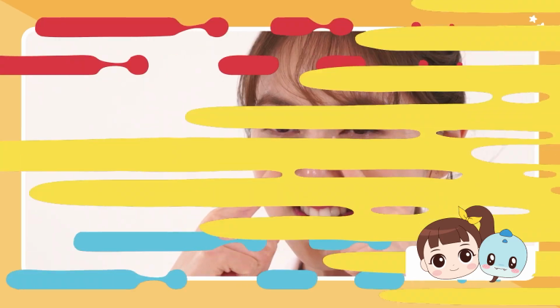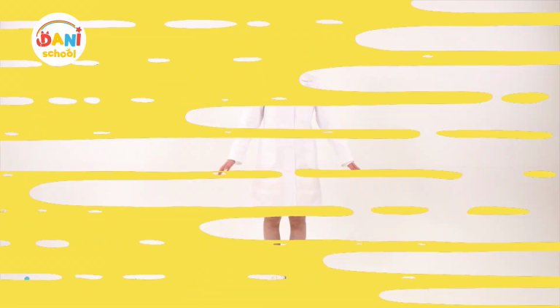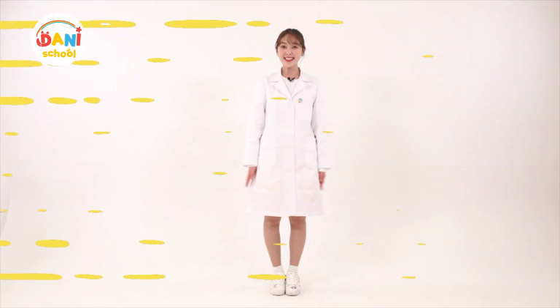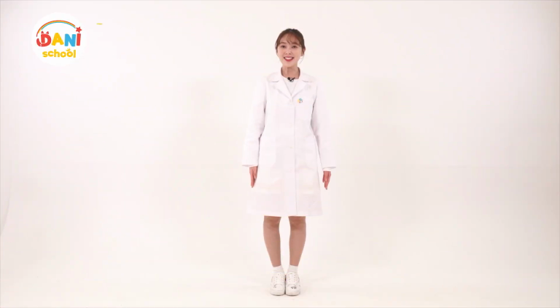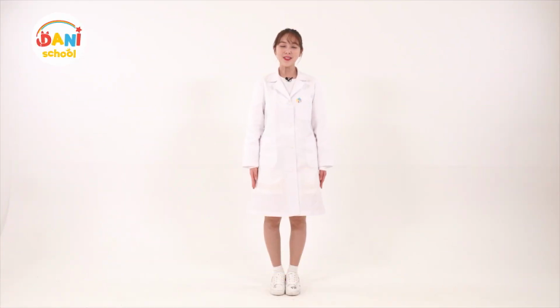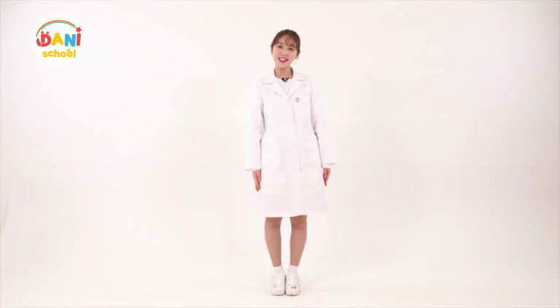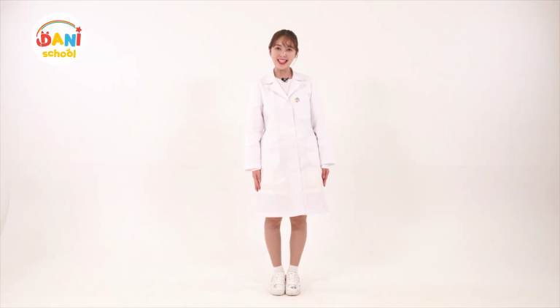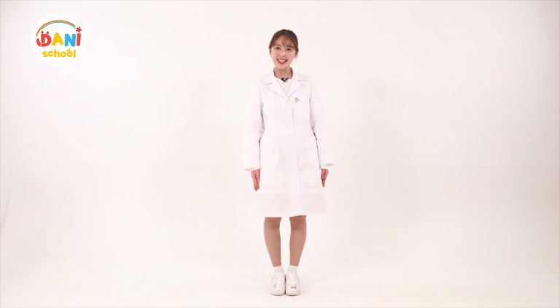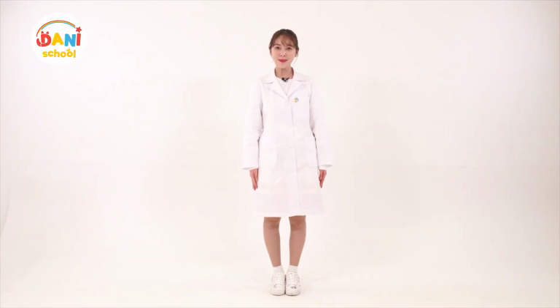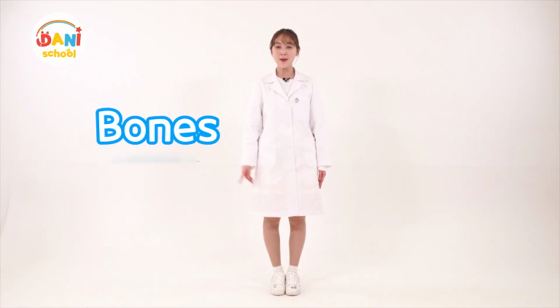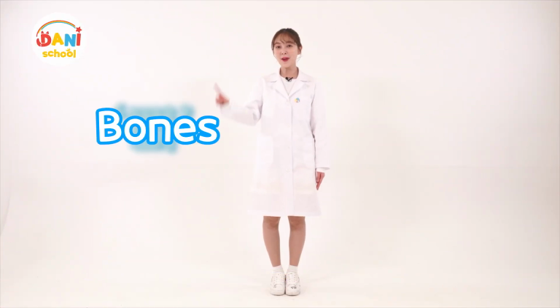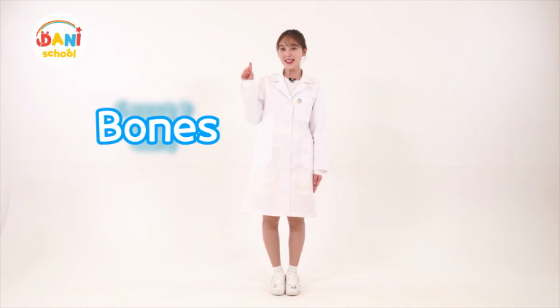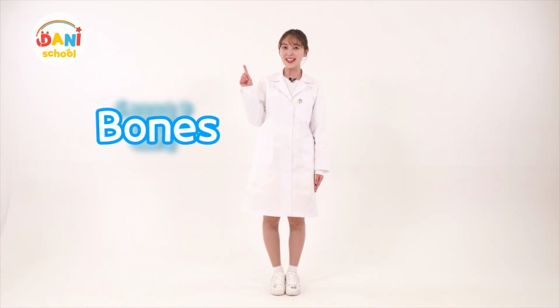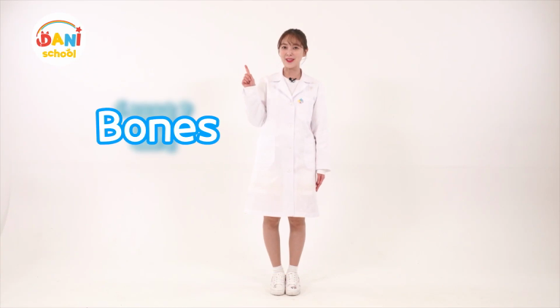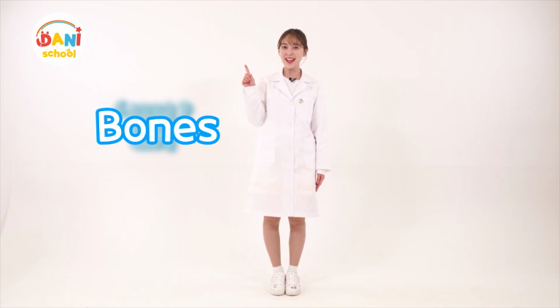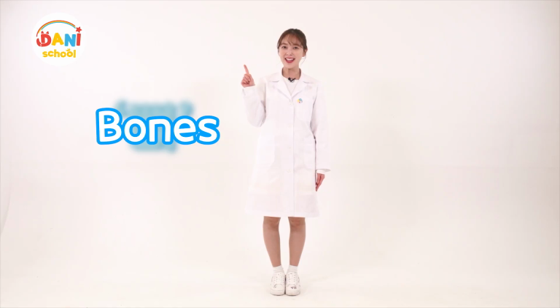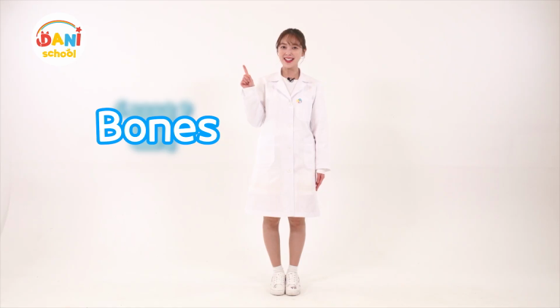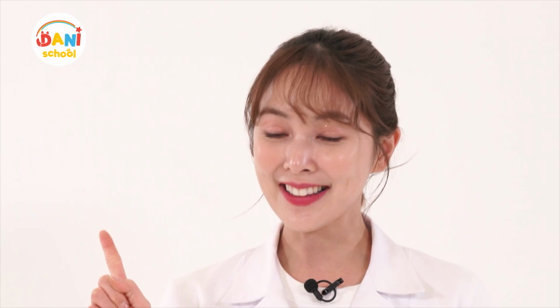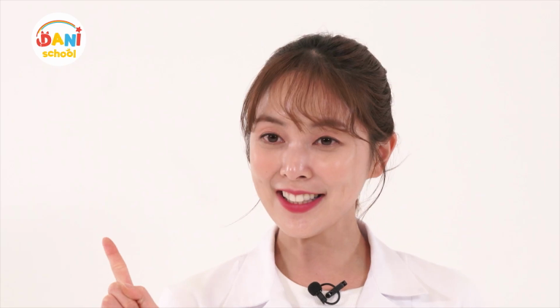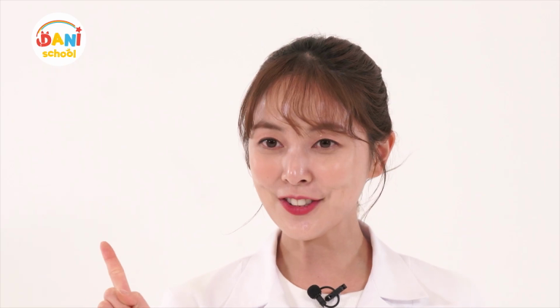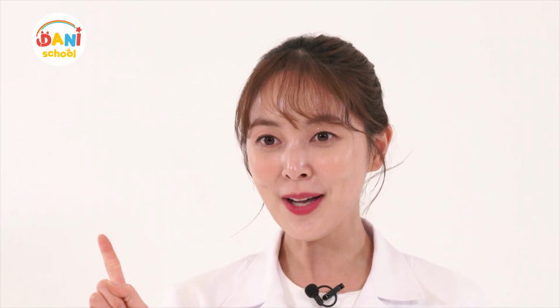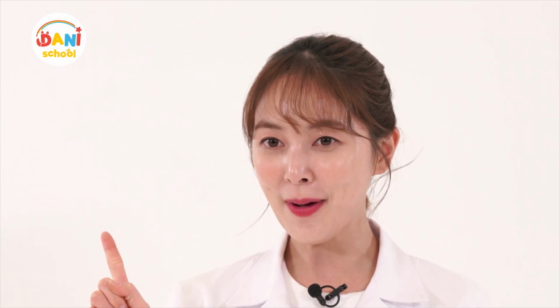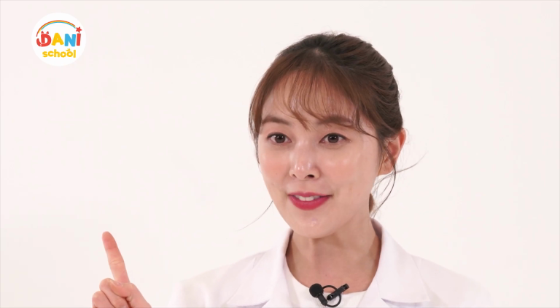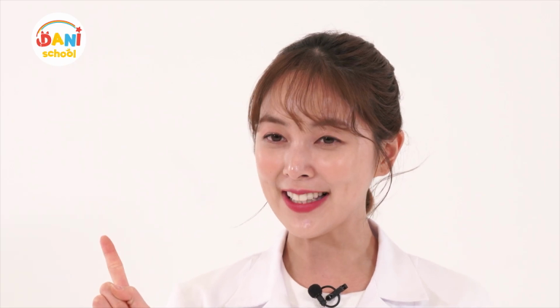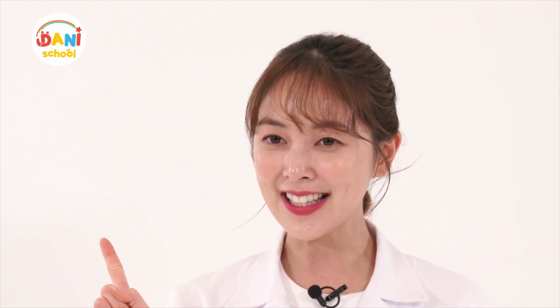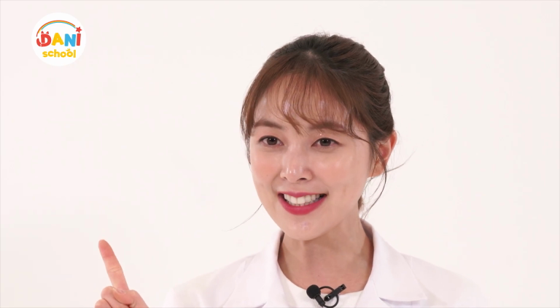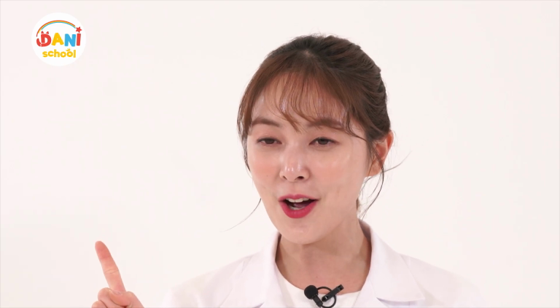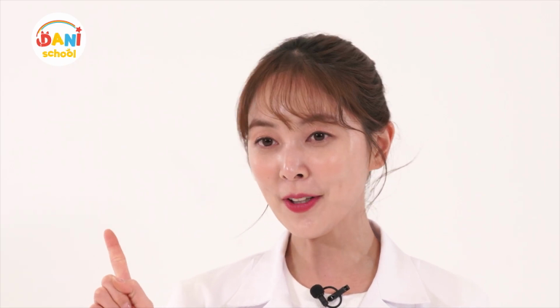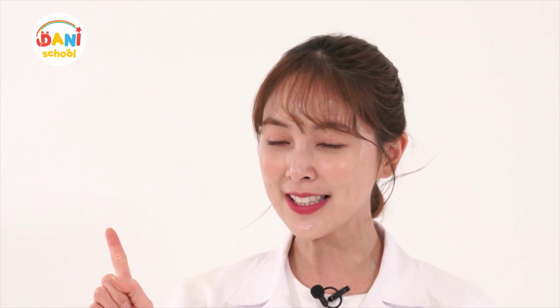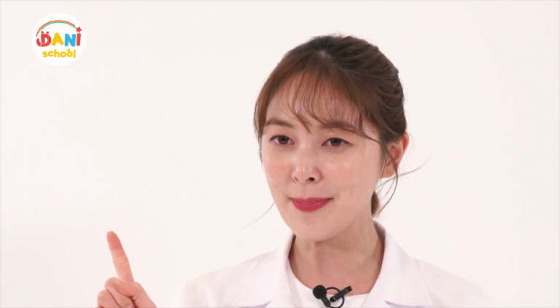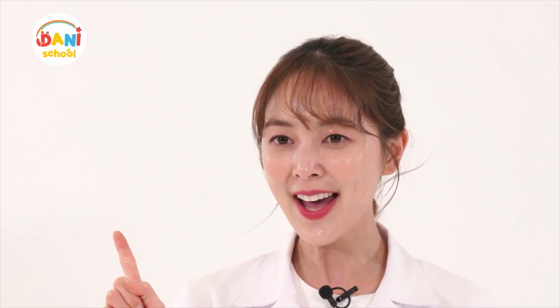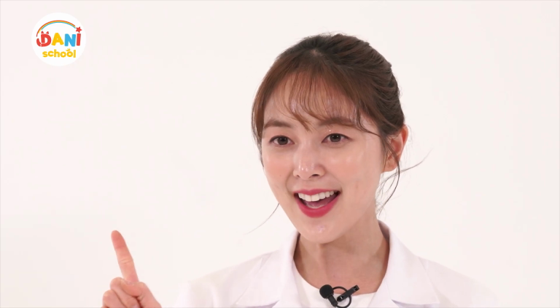Friends, want to learn about bones with me today? Follow my lead and try to locate the bones in your body.